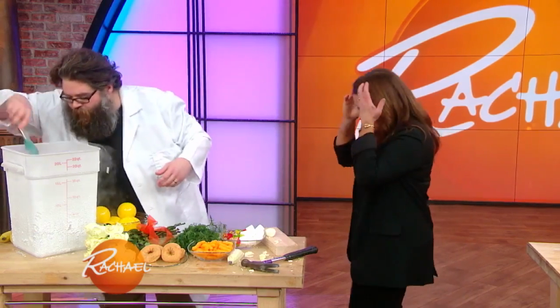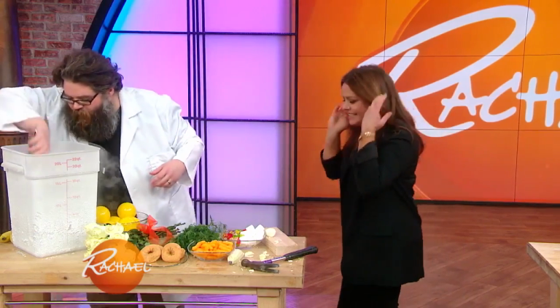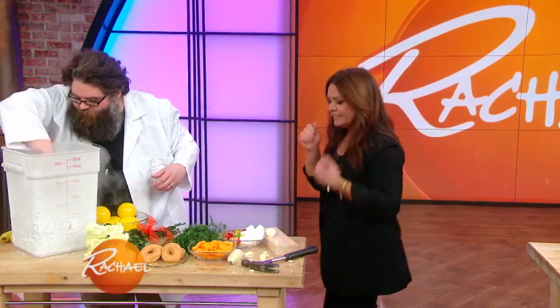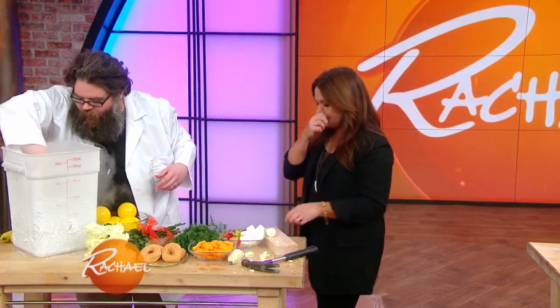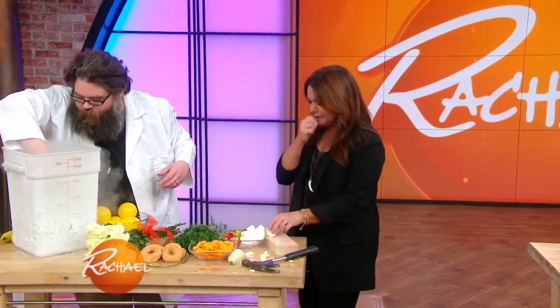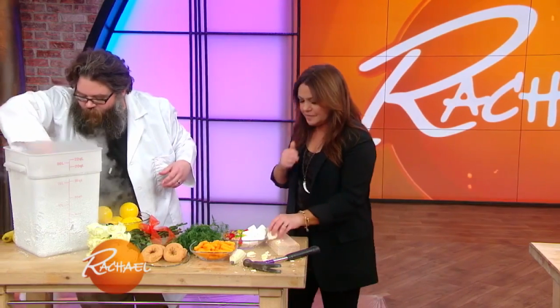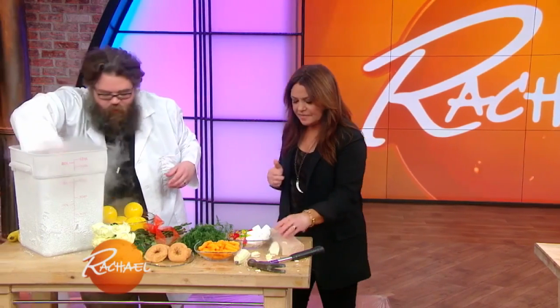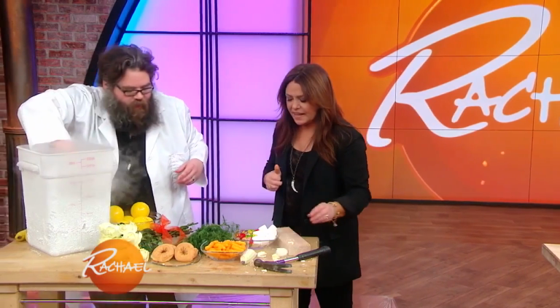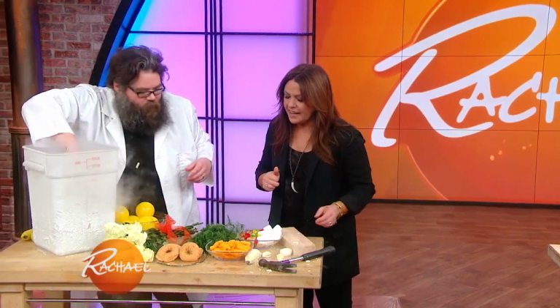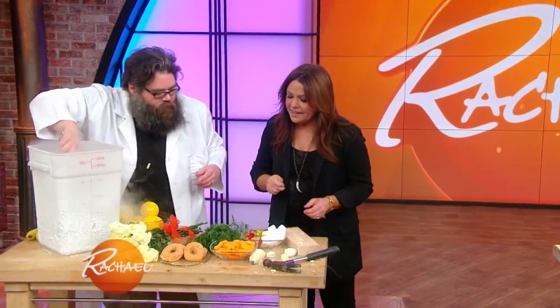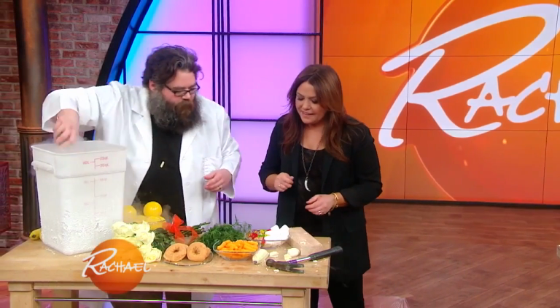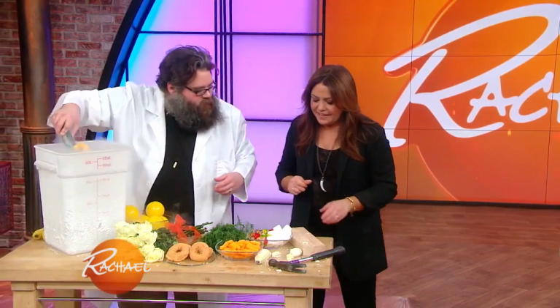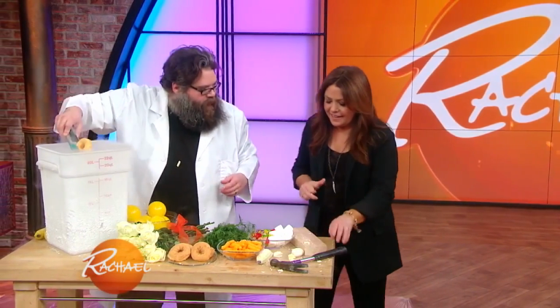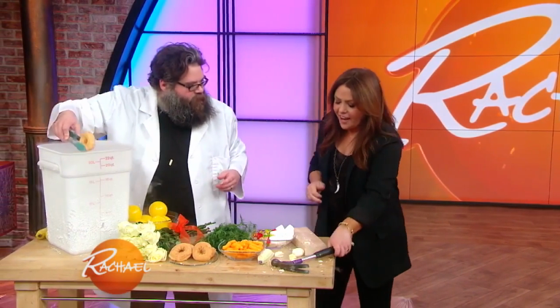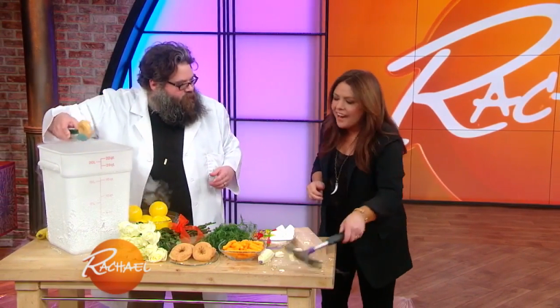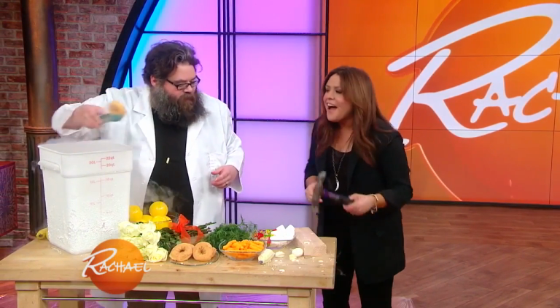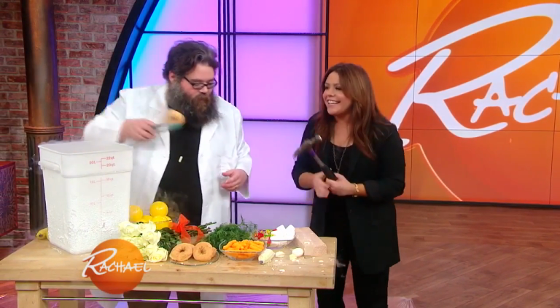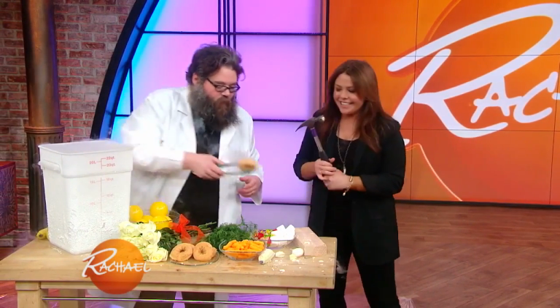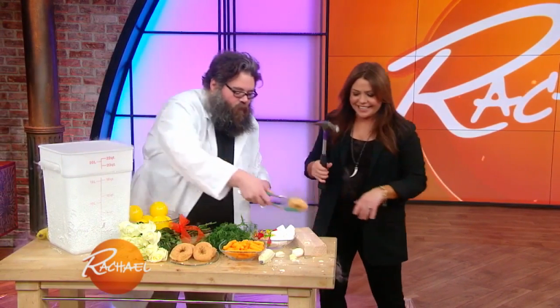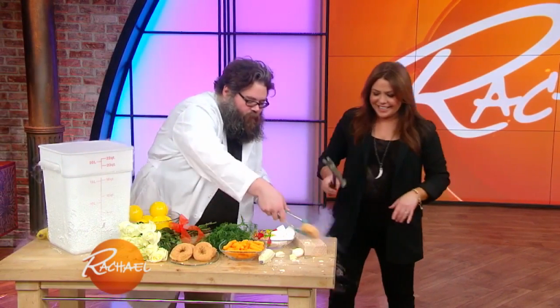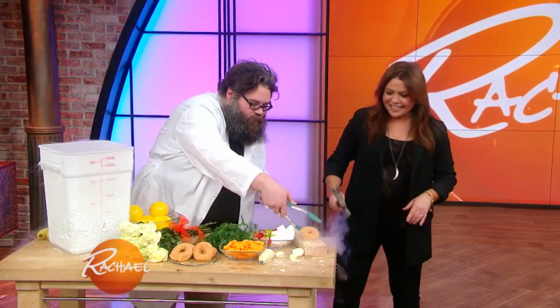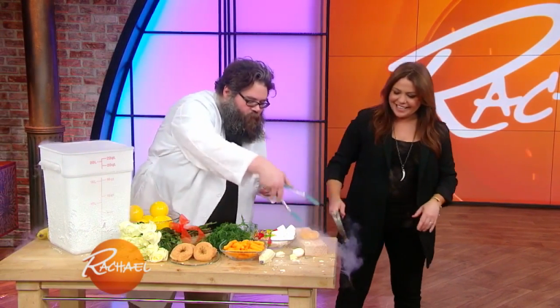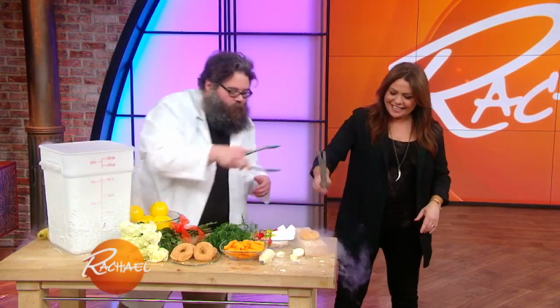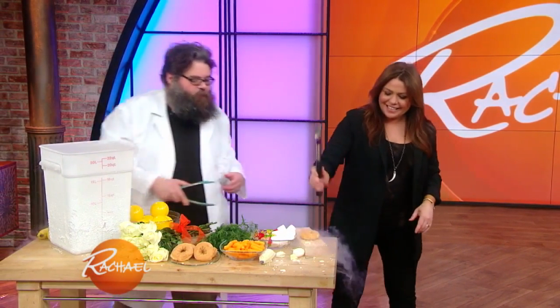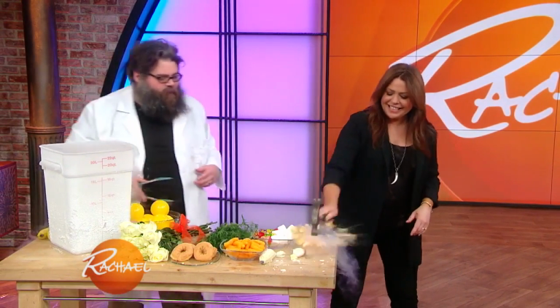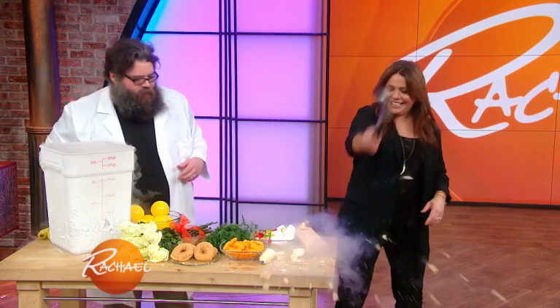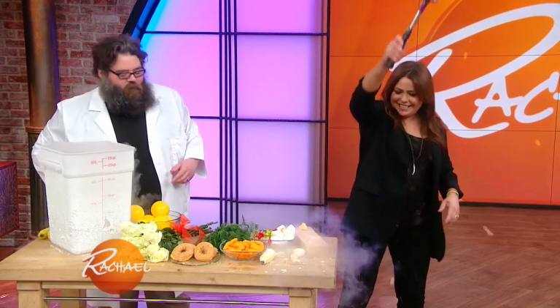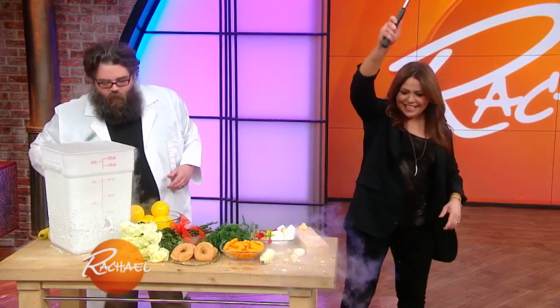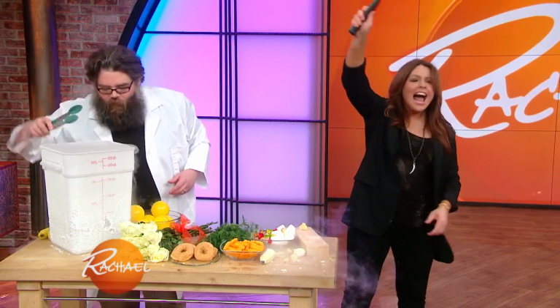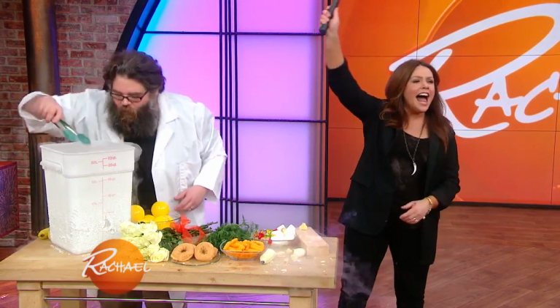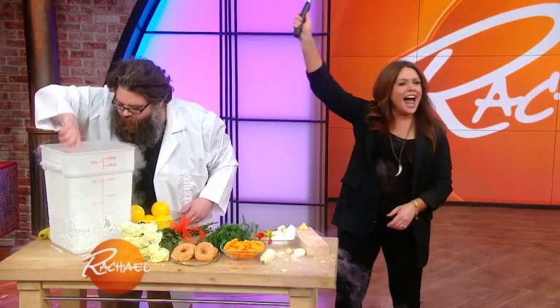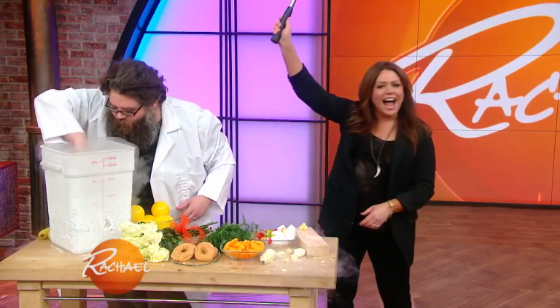I've got other stuff — I'm just gonna give you stuff to smash. Okay, fine. There's the donut for you. Smash it!